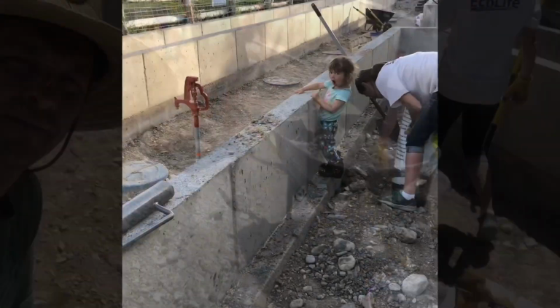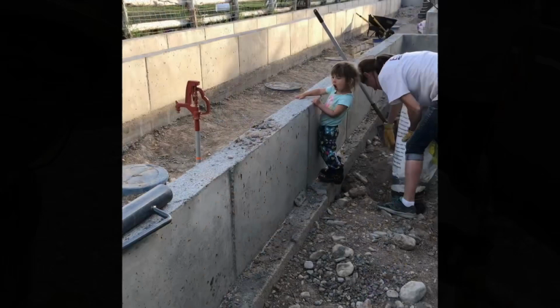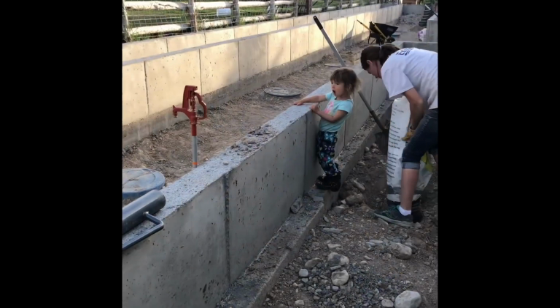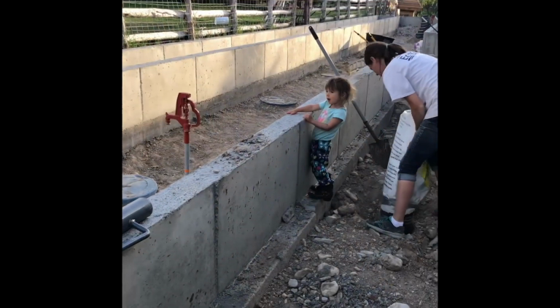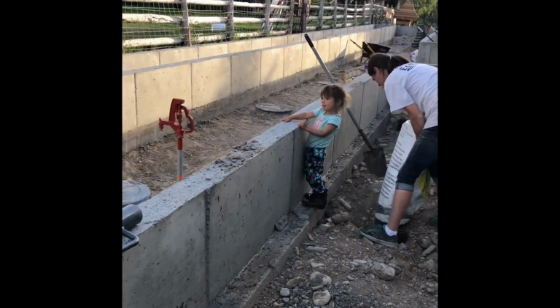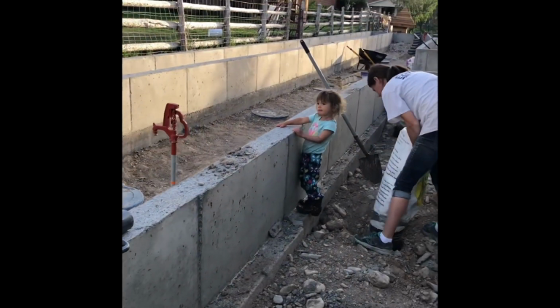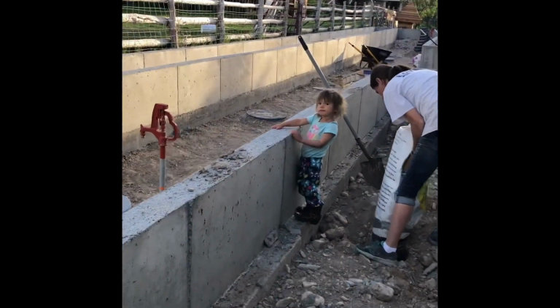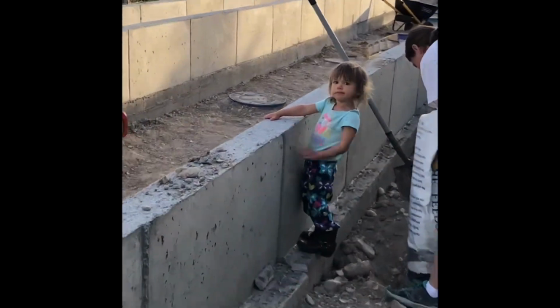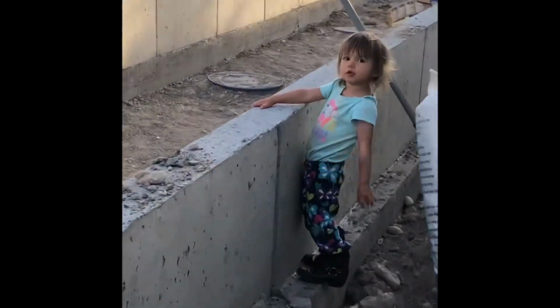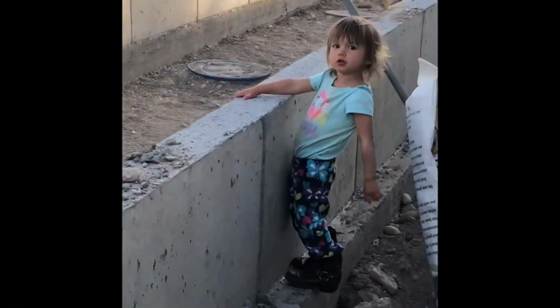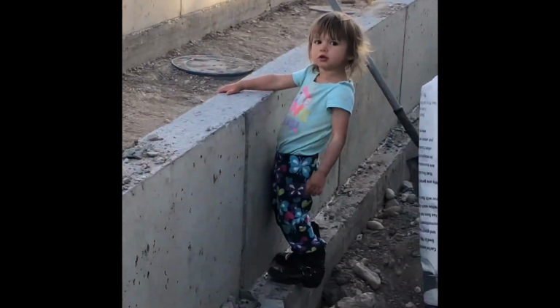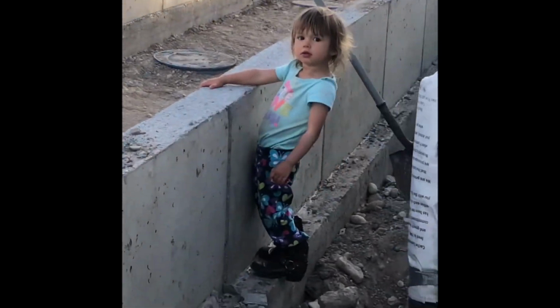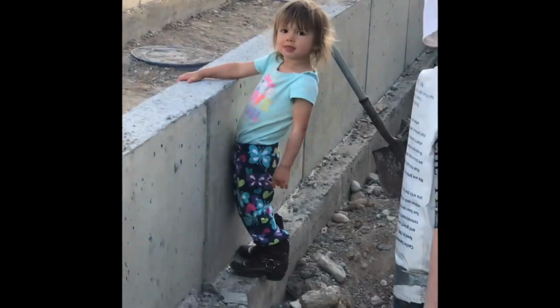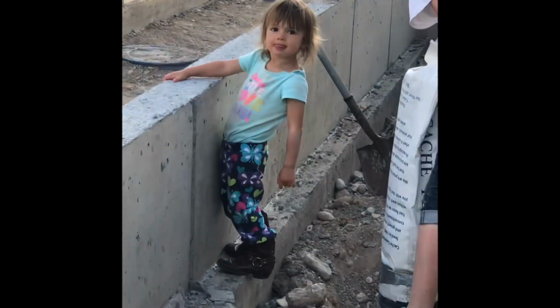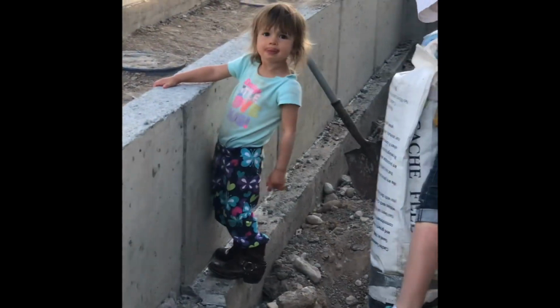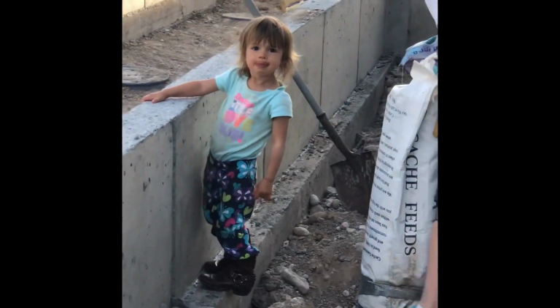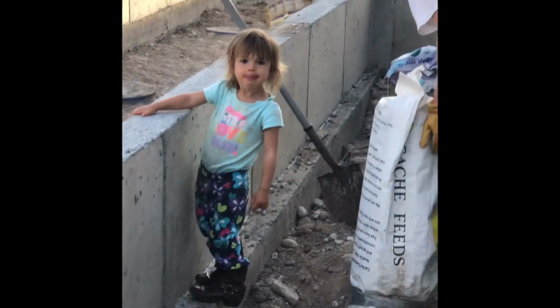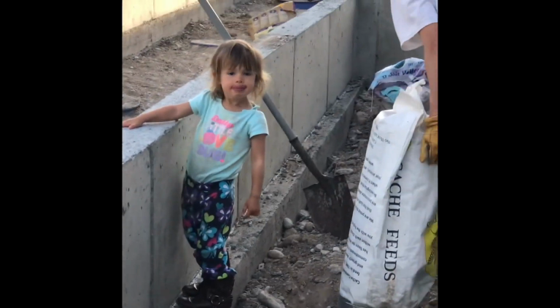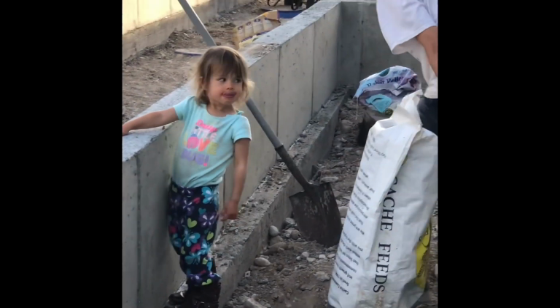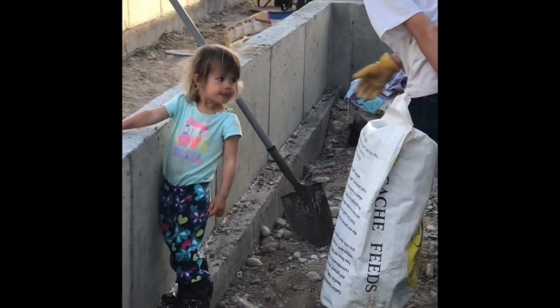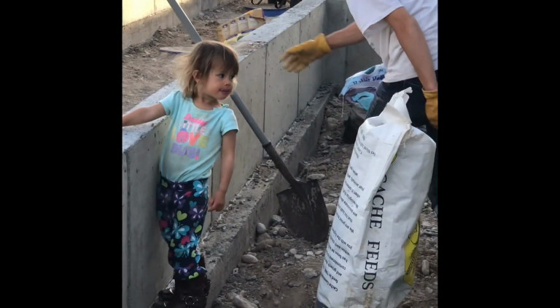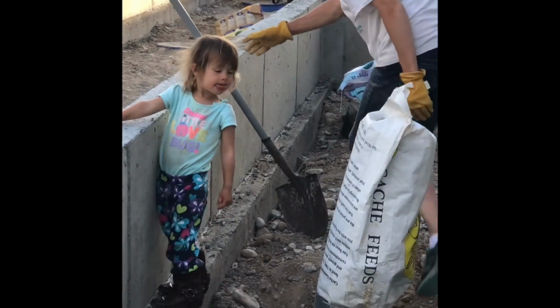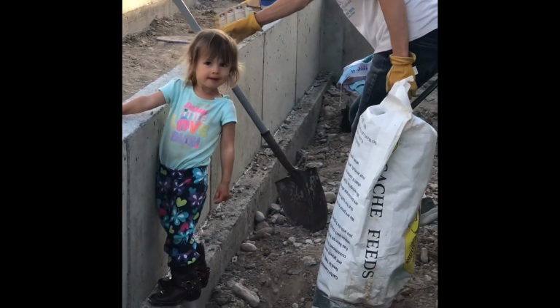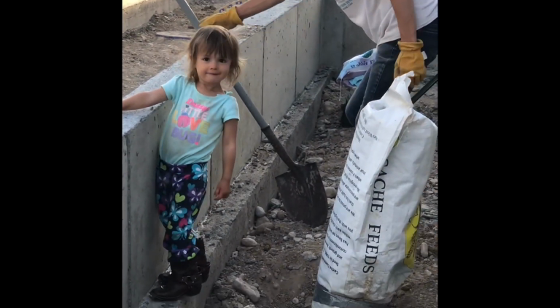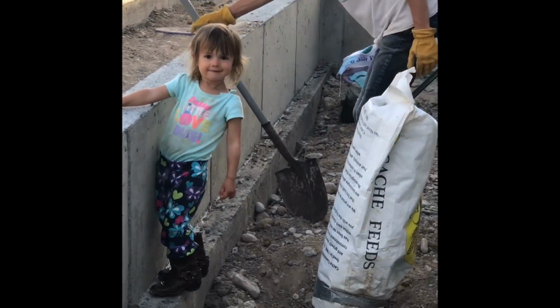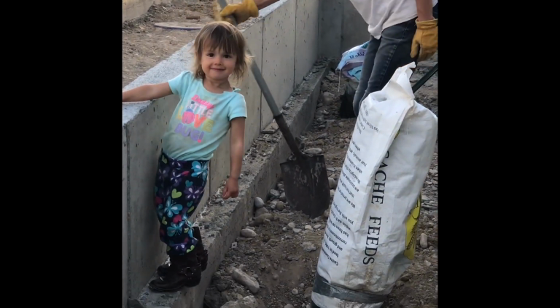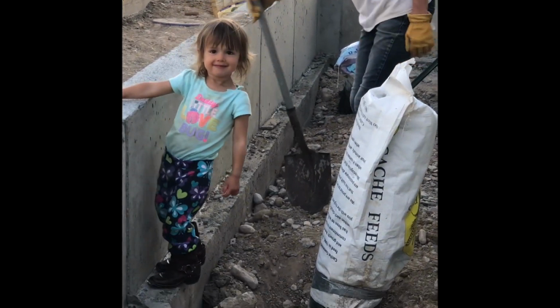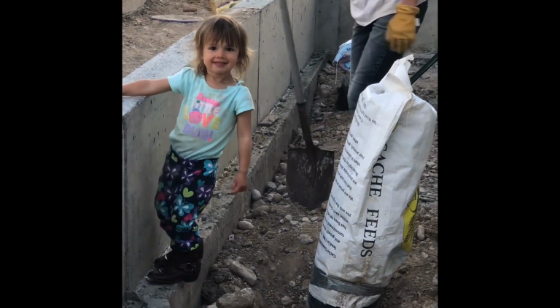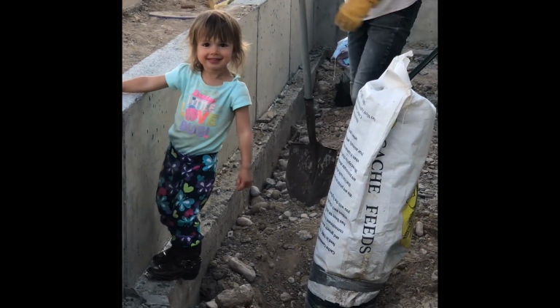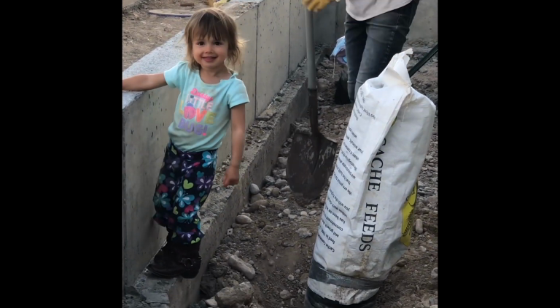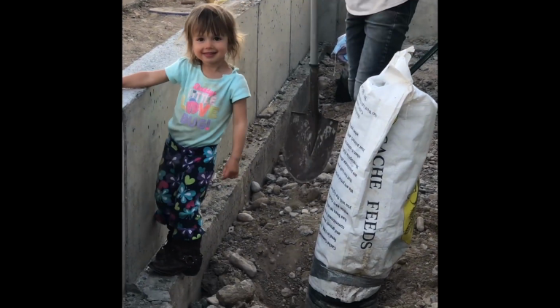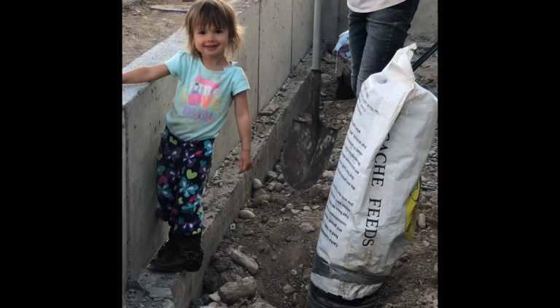We've got Keisha out here helping us. Hi, Keisha. Meow. Meow.